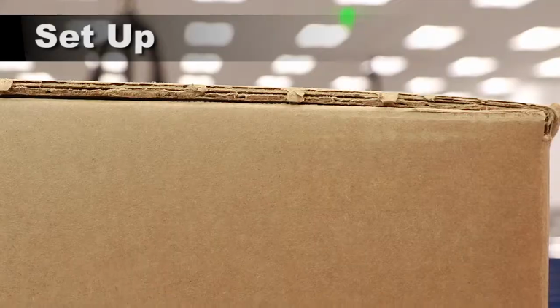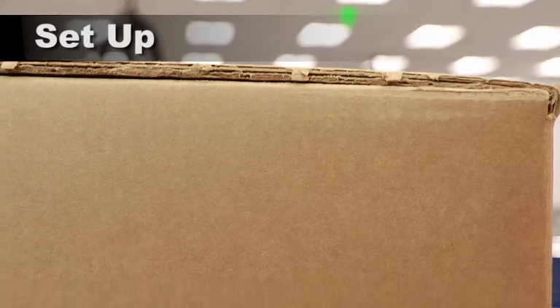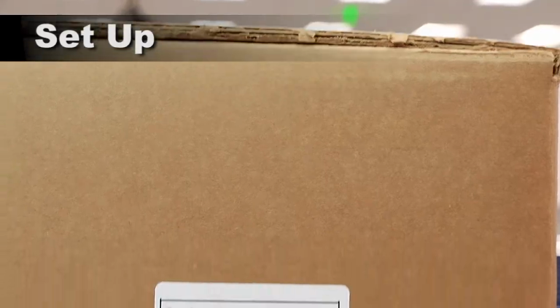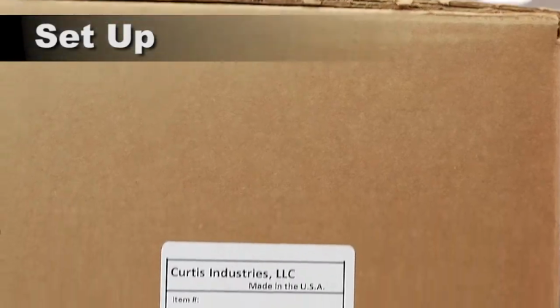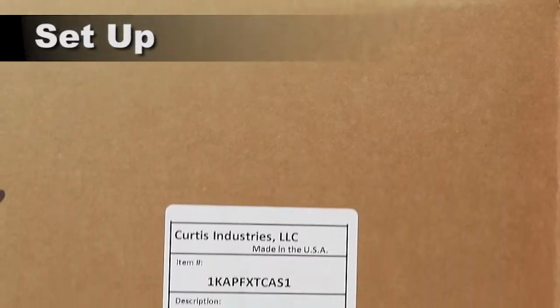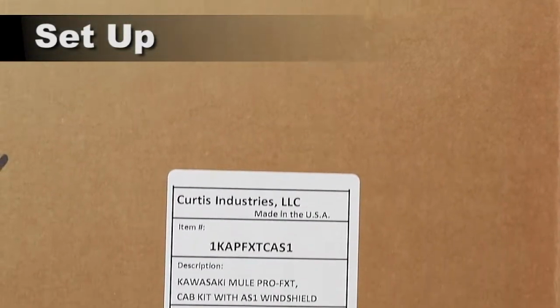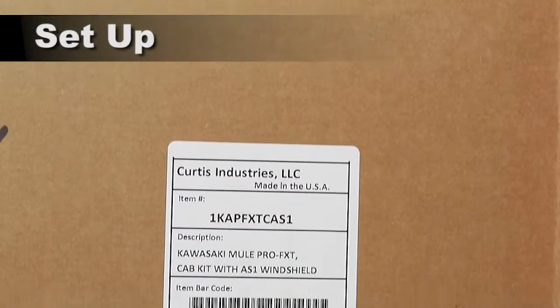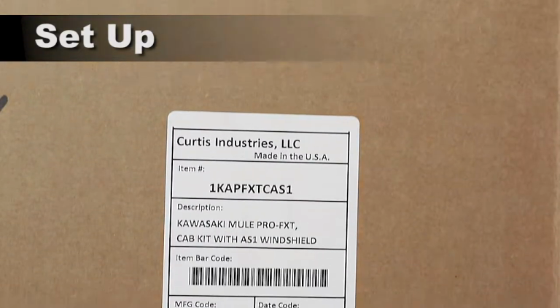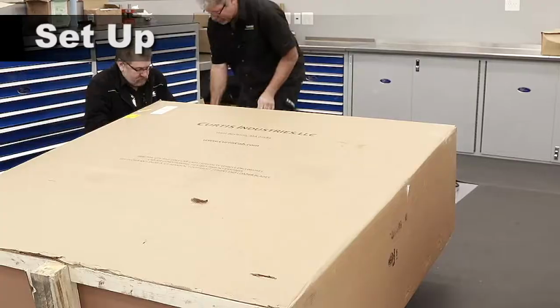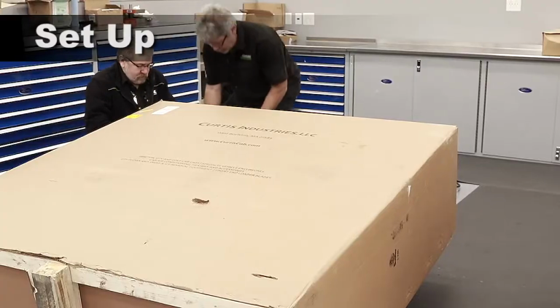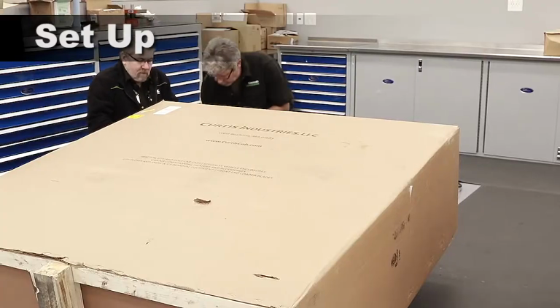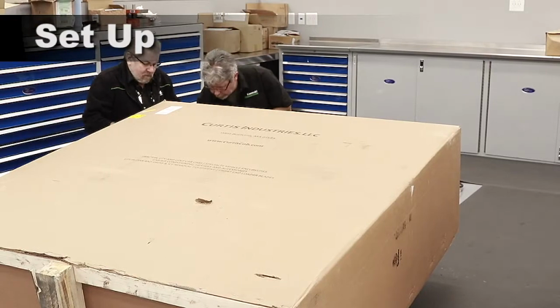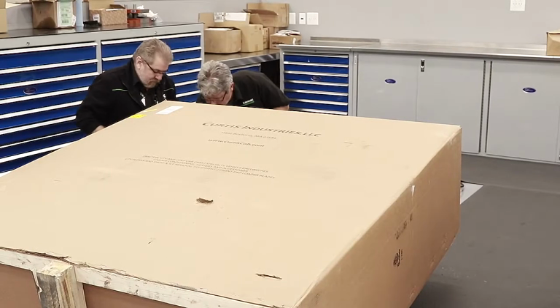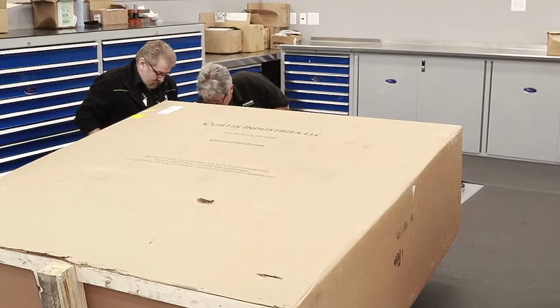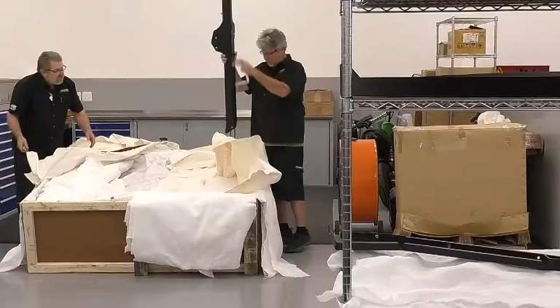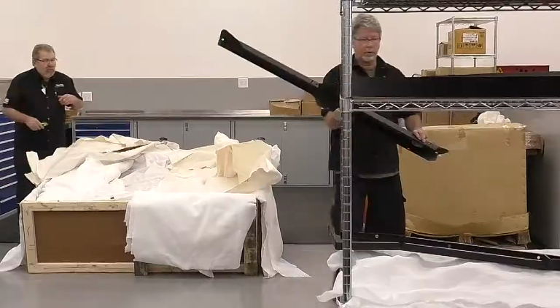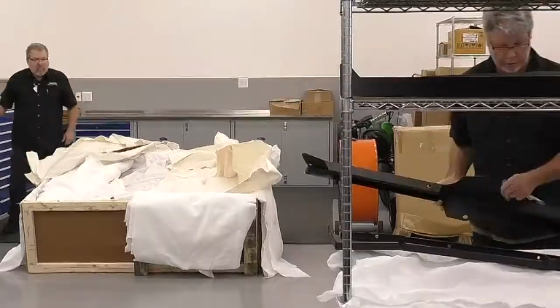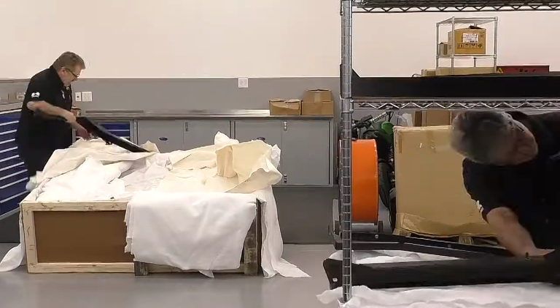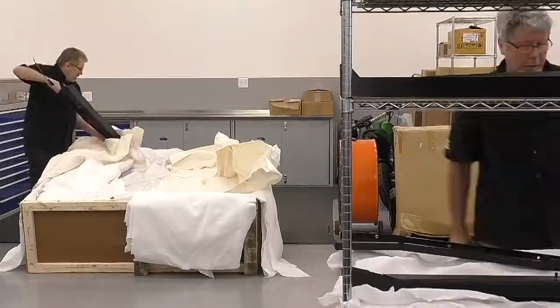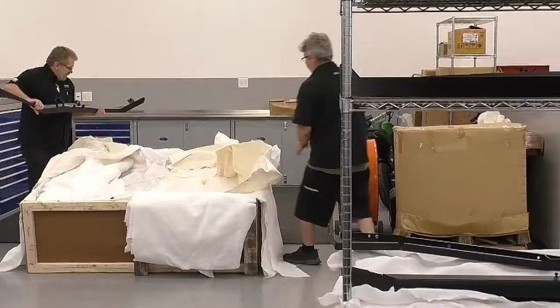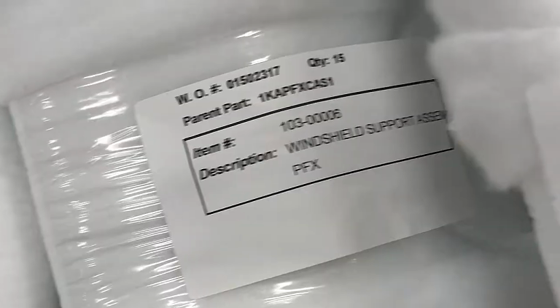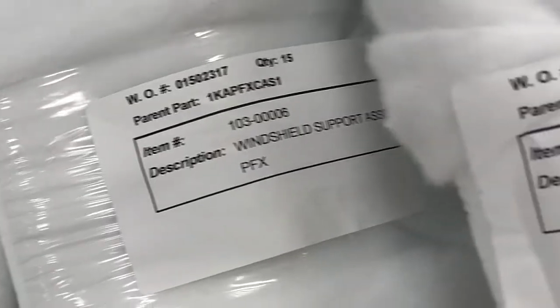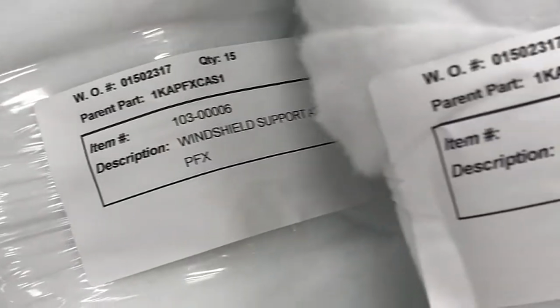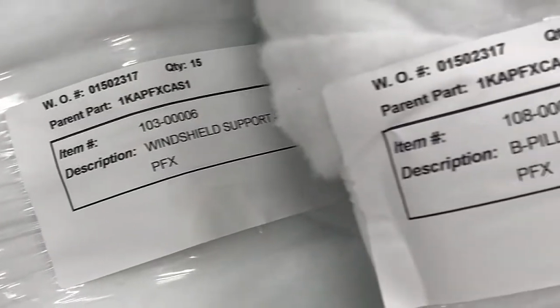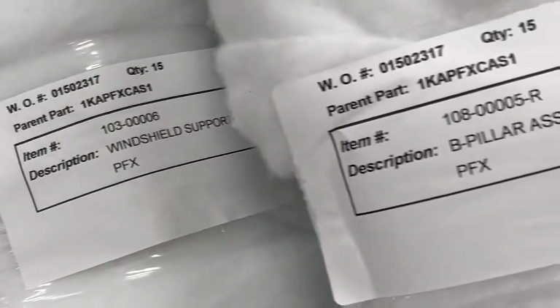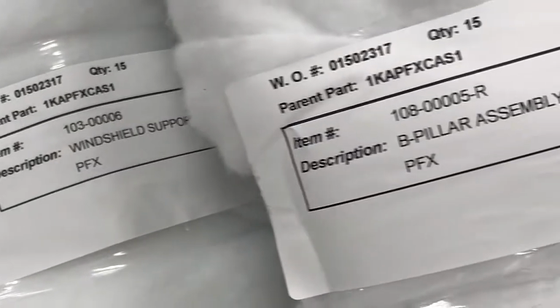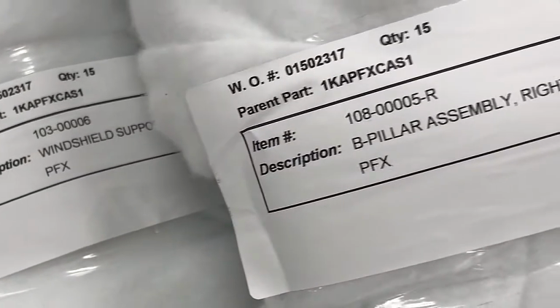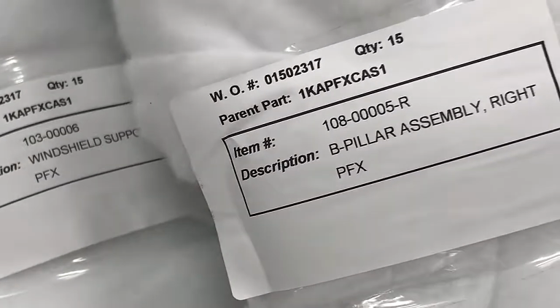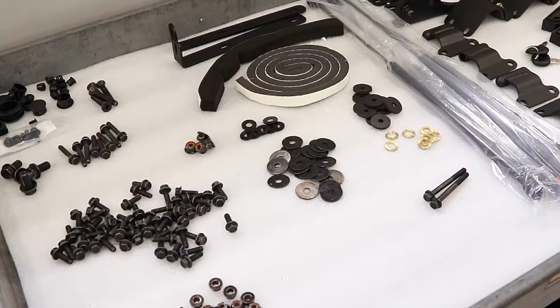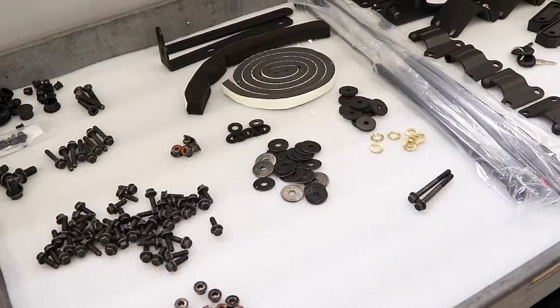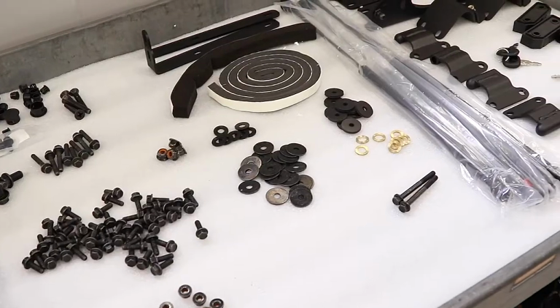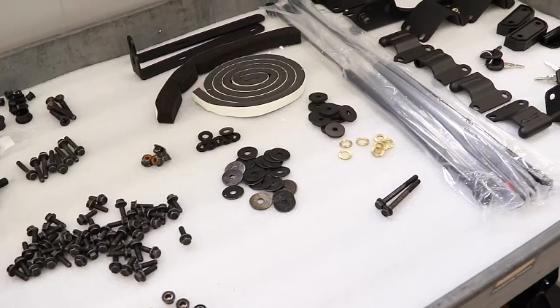Carefully lay the crate down on its side and open. Unpack all the parts and organize. Parts are identified by their labels. Organize the hardware.